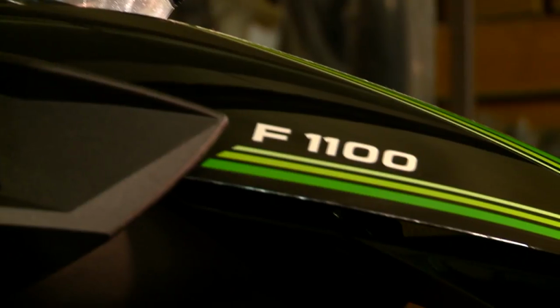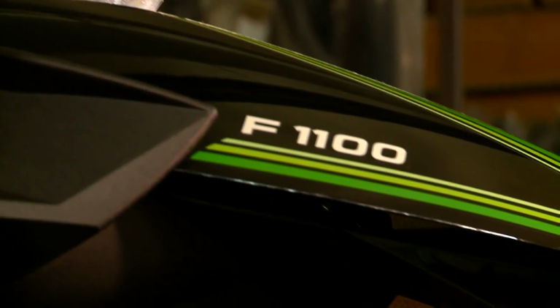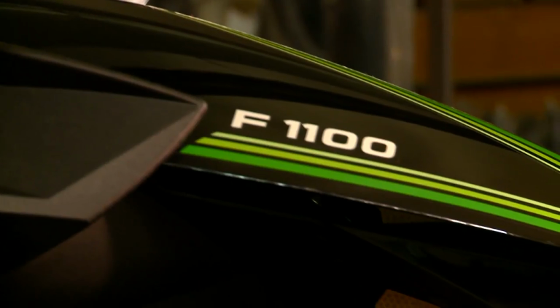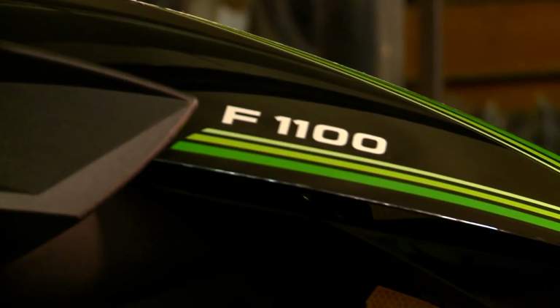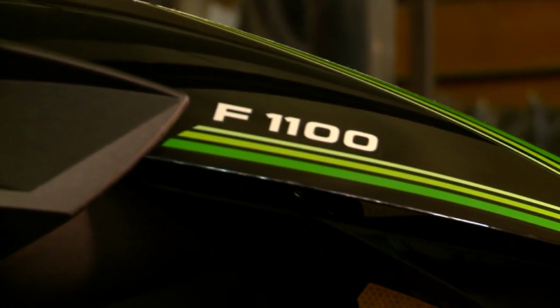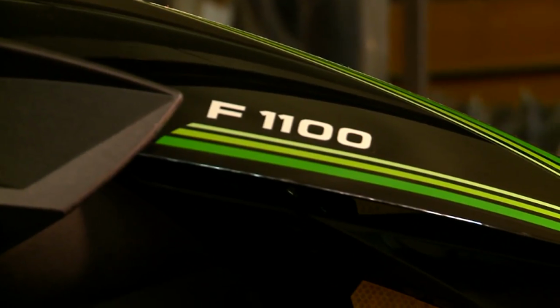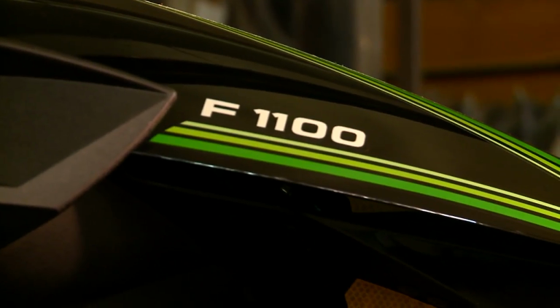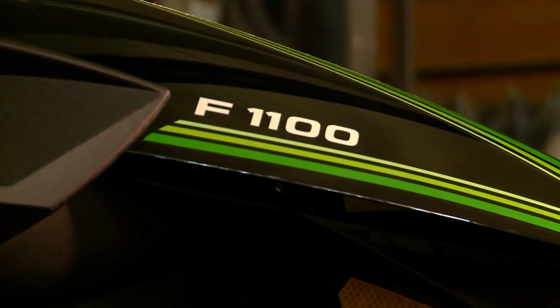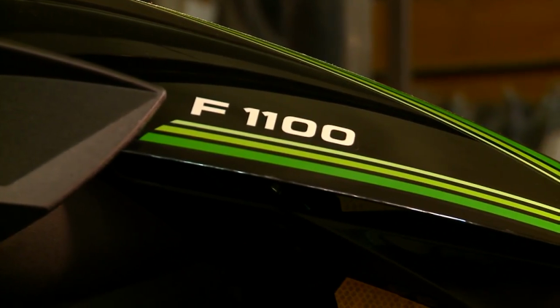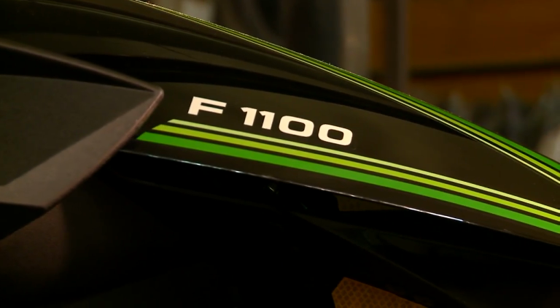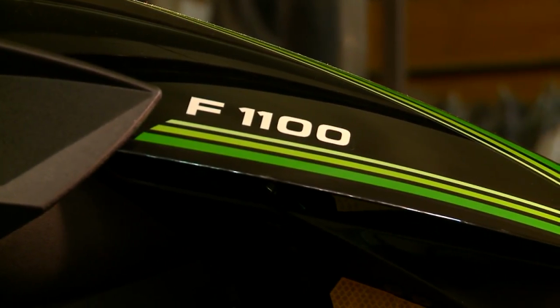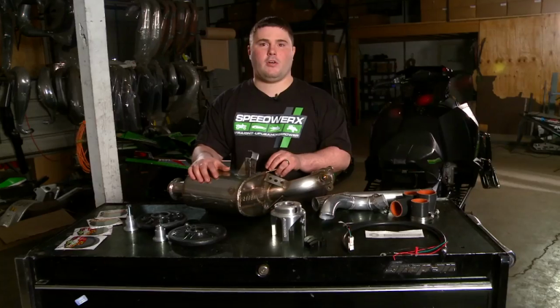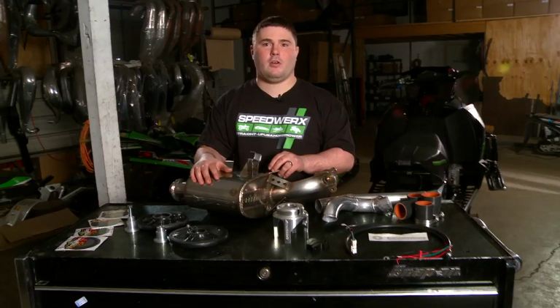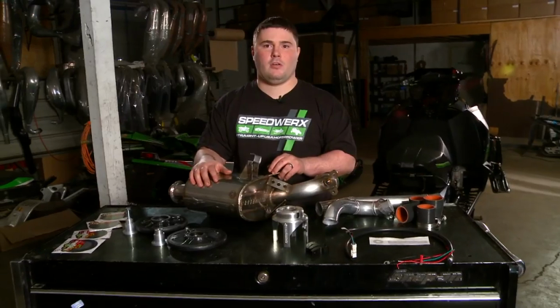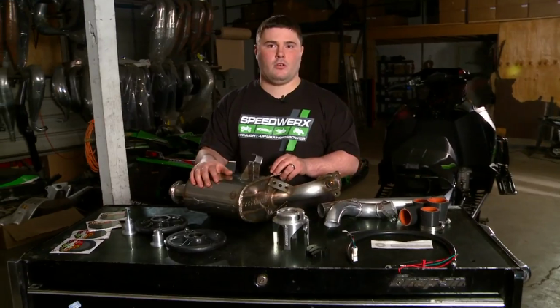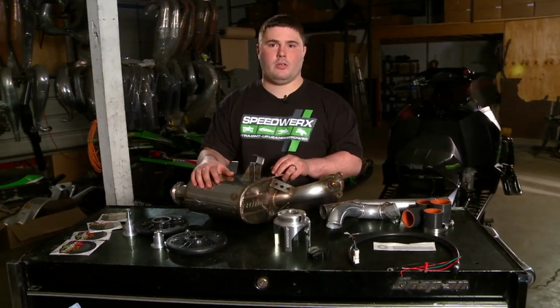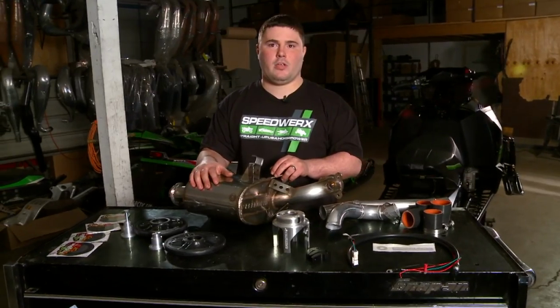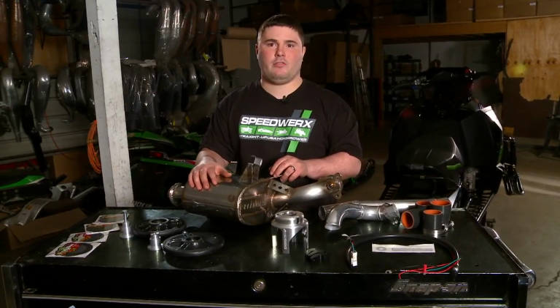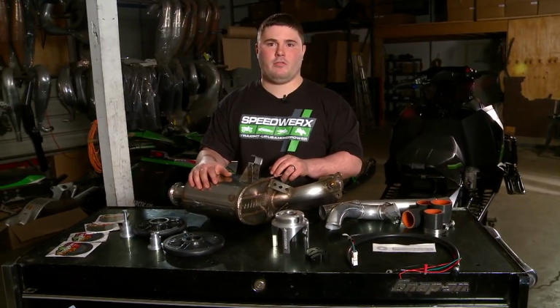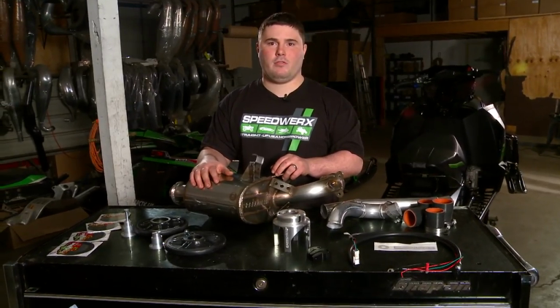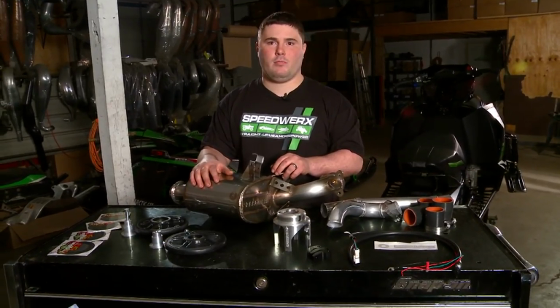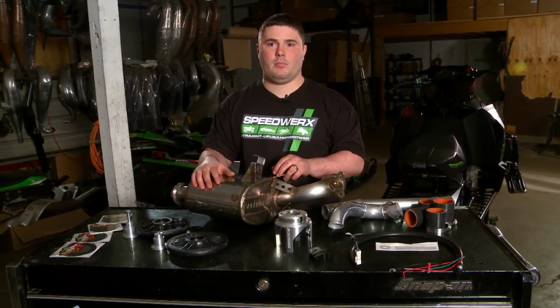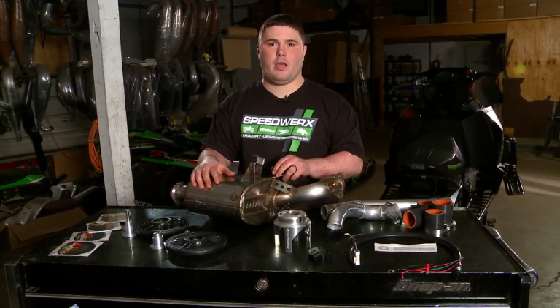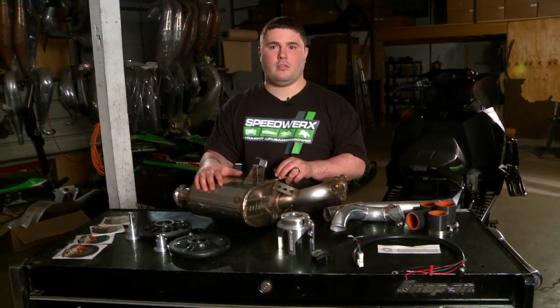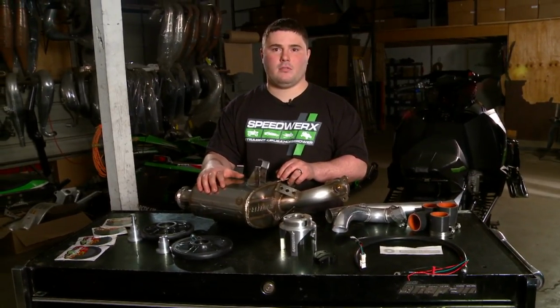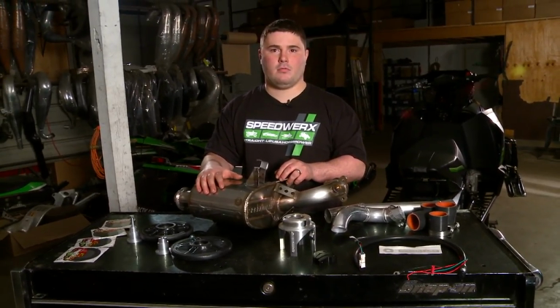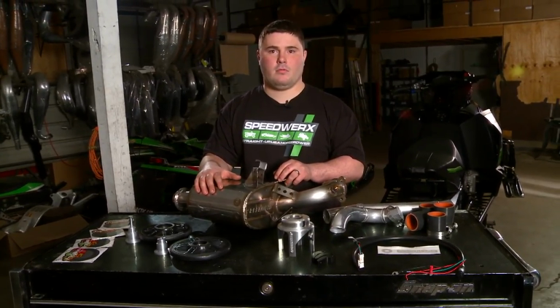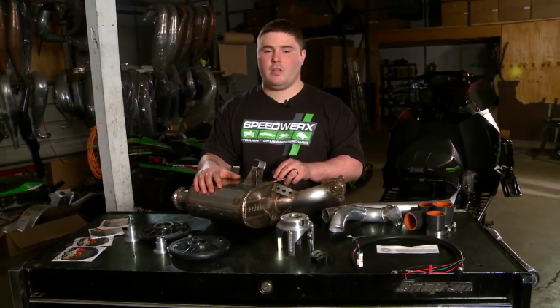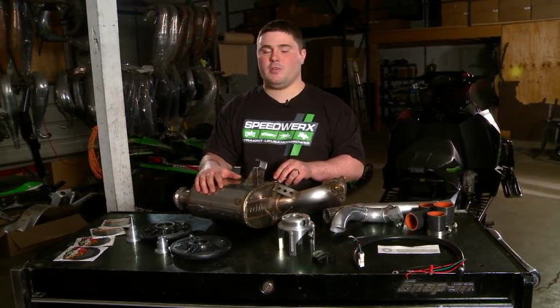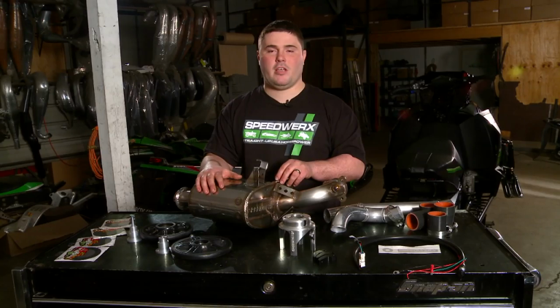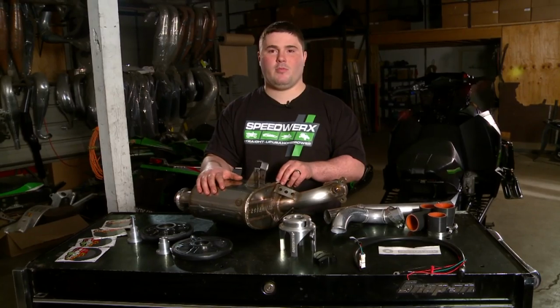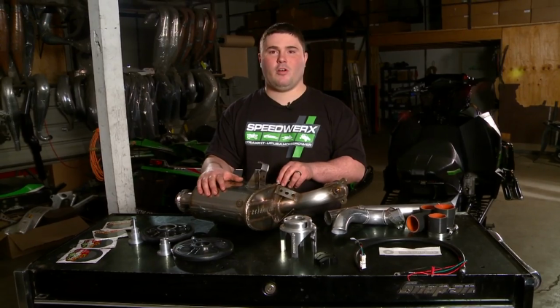240 horsepower, 130 miles an hour, trail safe, pump gas. Need we say any more?